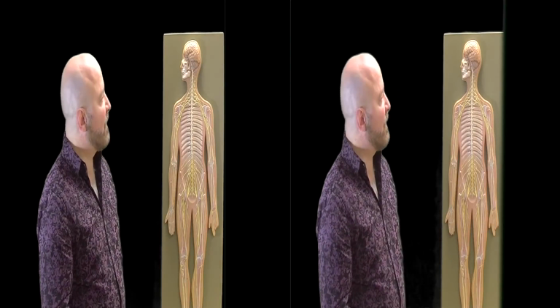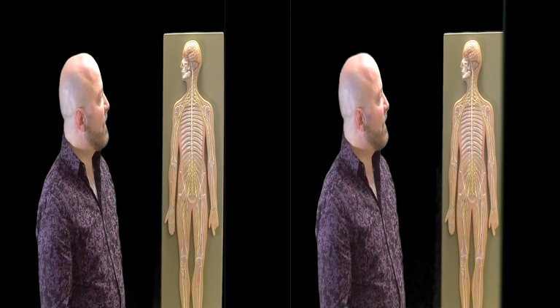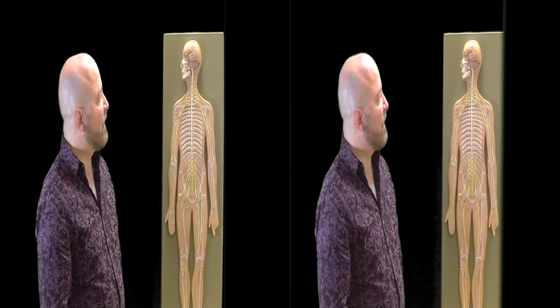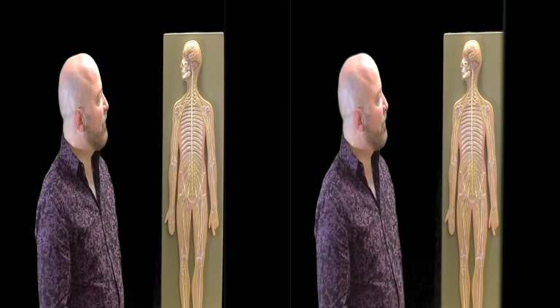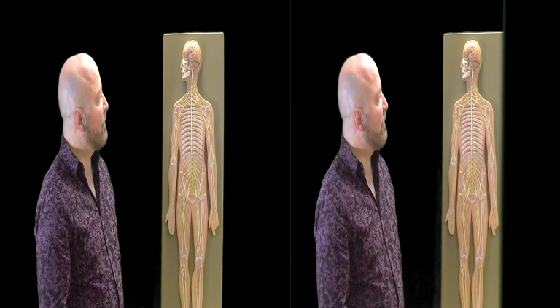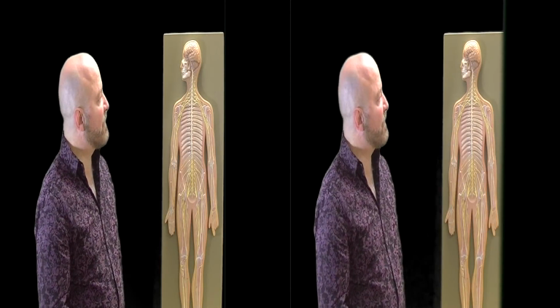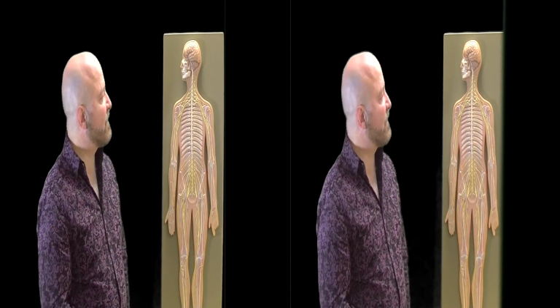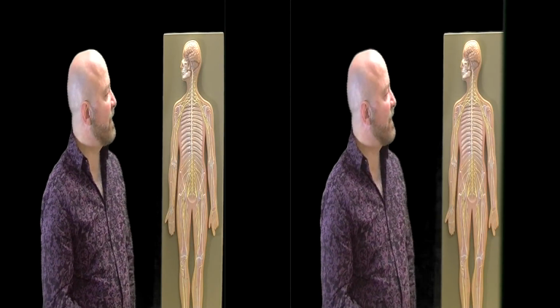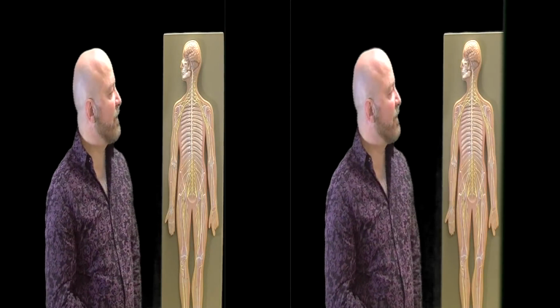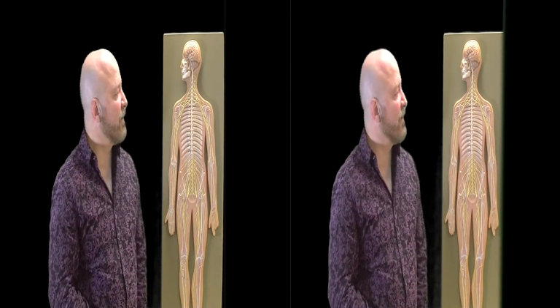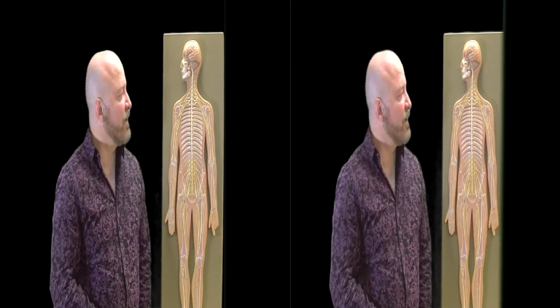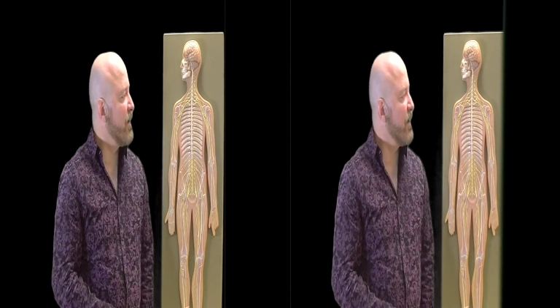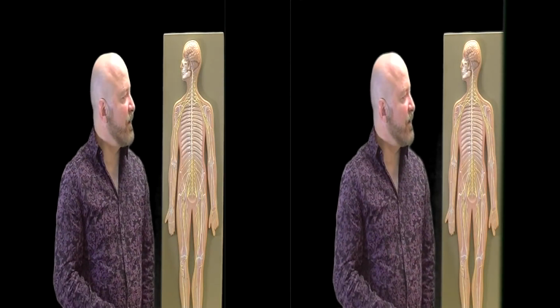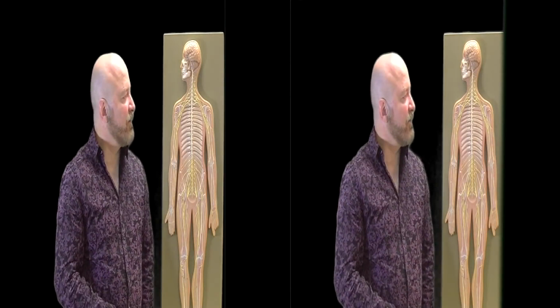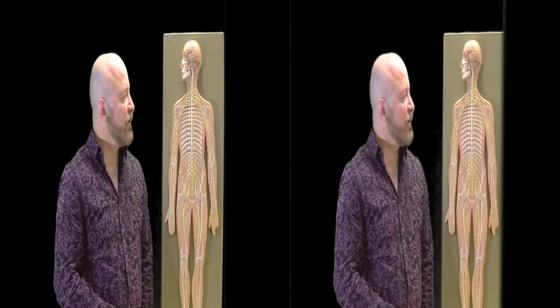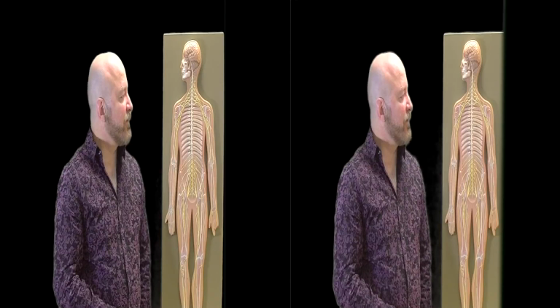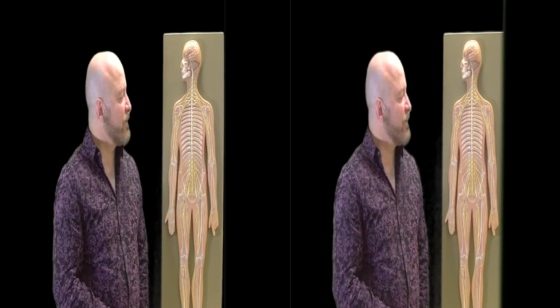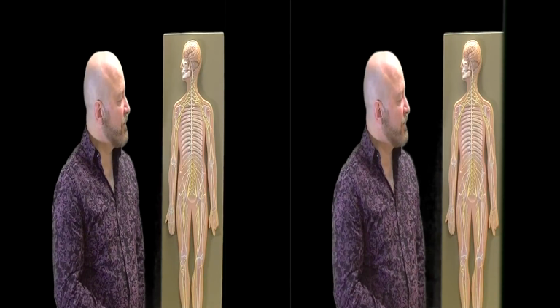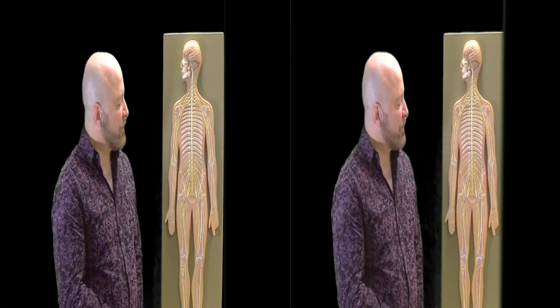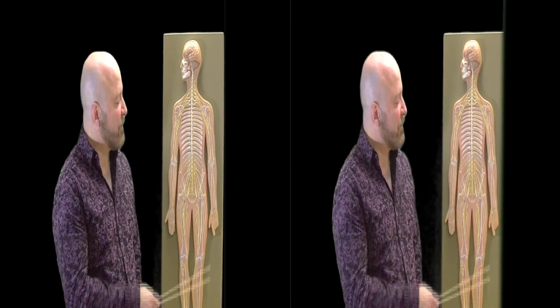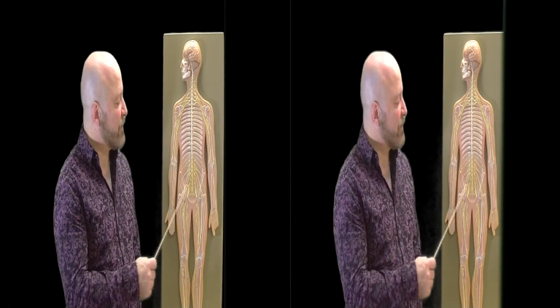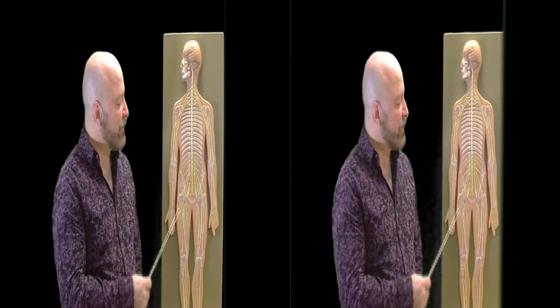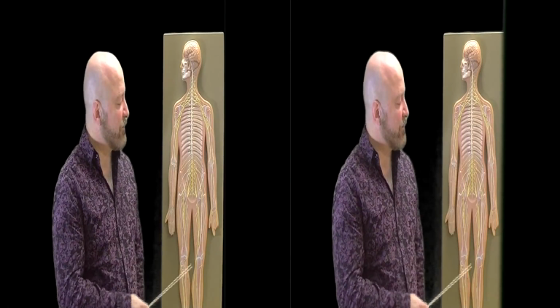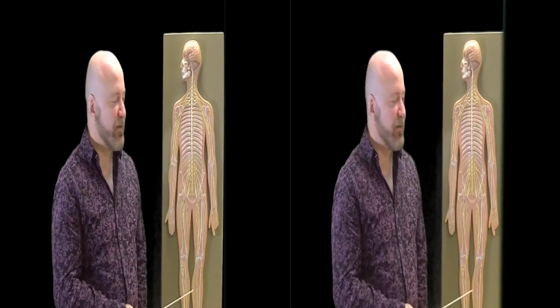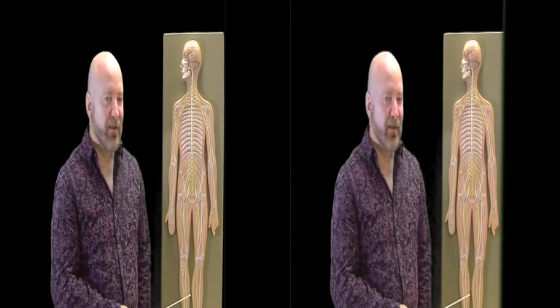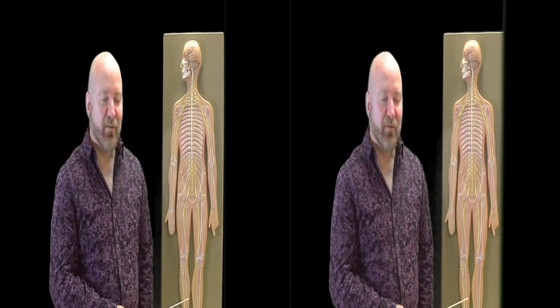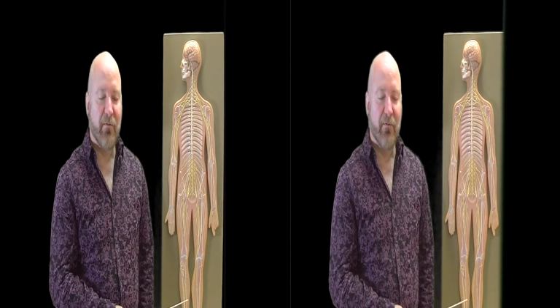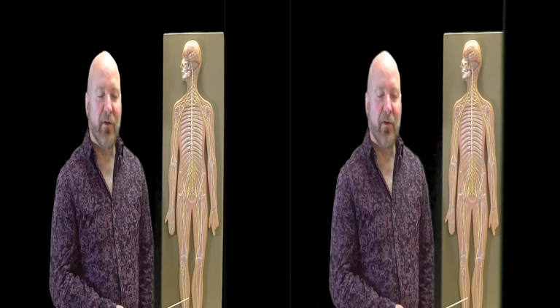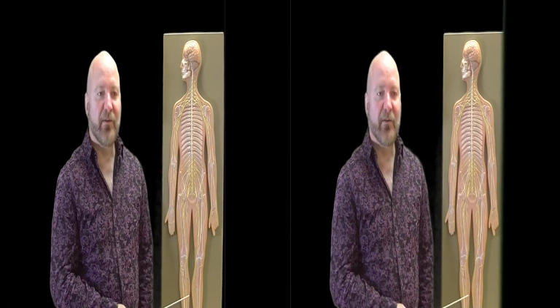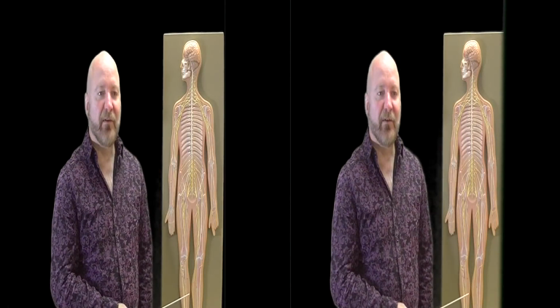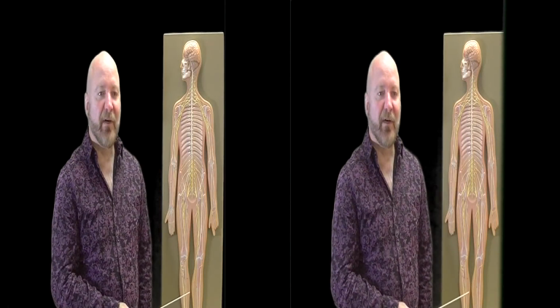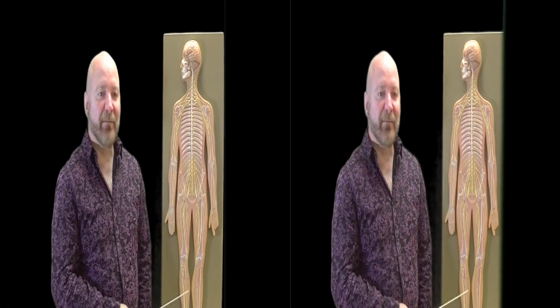And that pretty much takes care of the major peripheral nerves of the body.